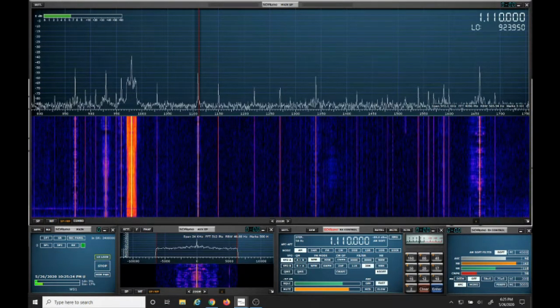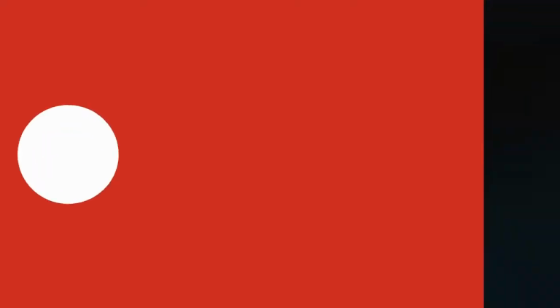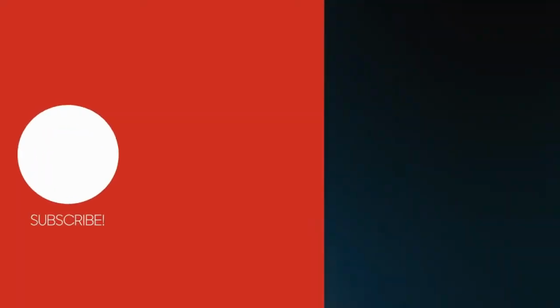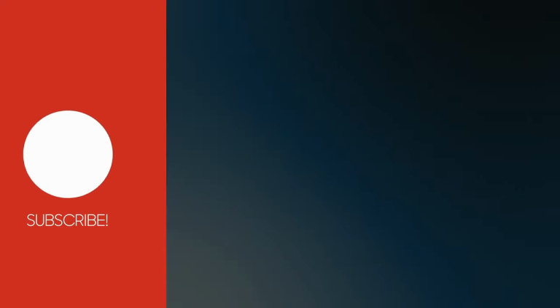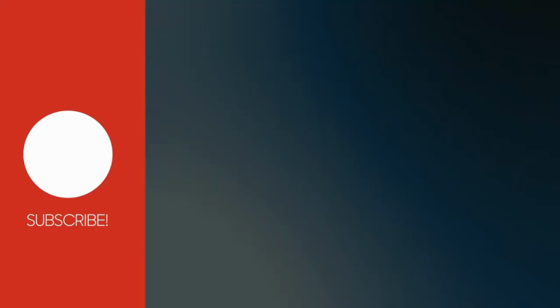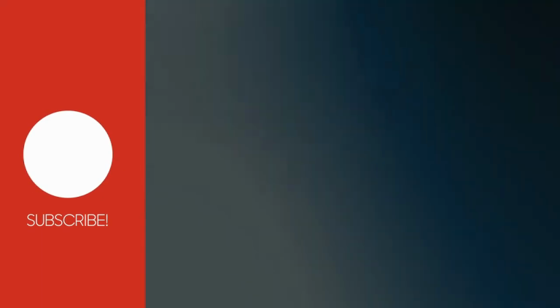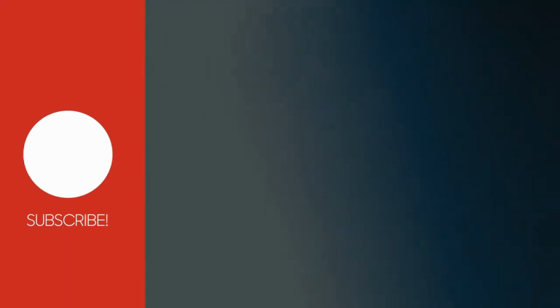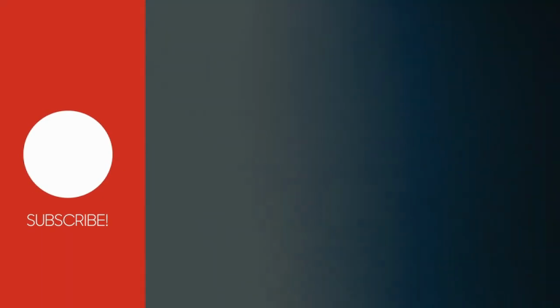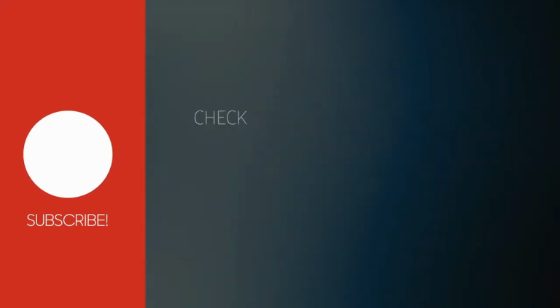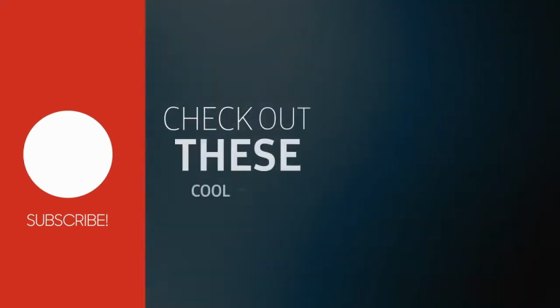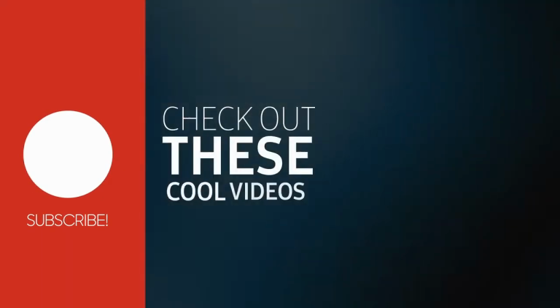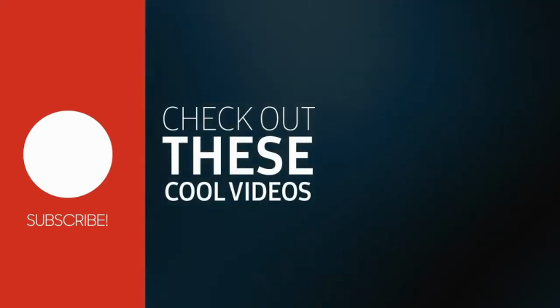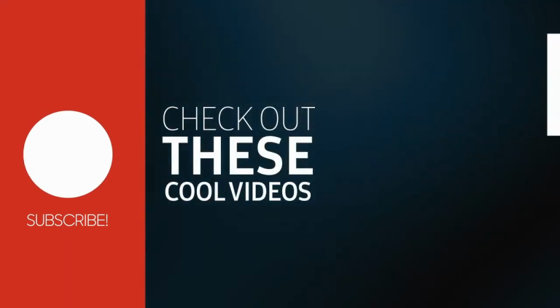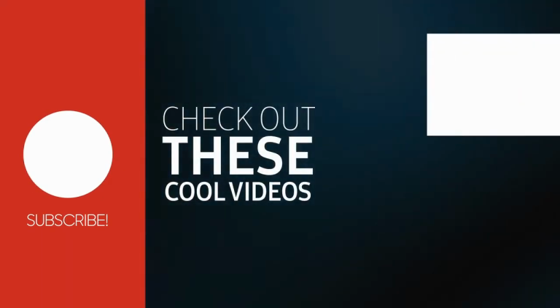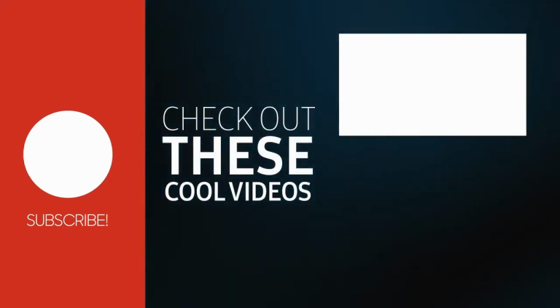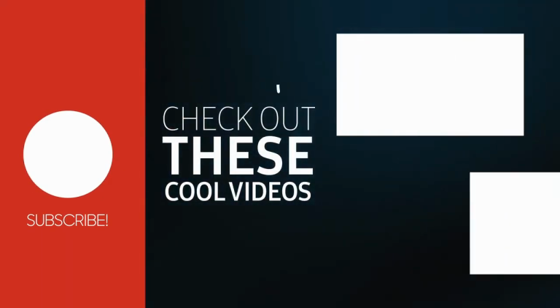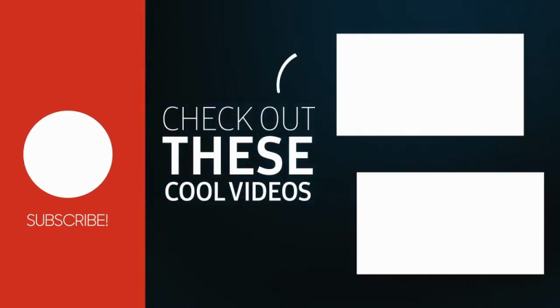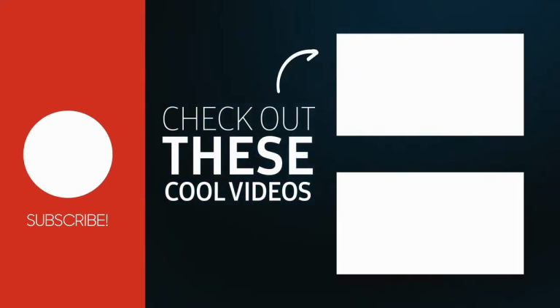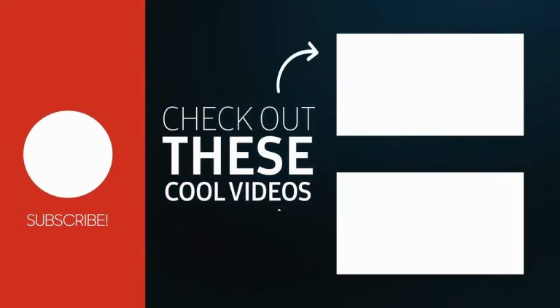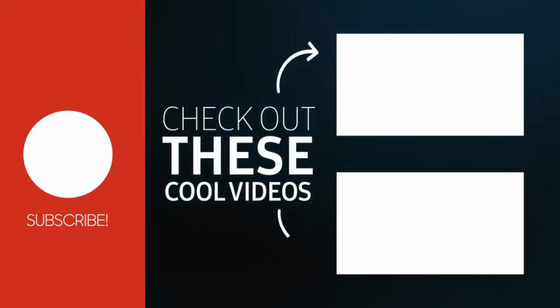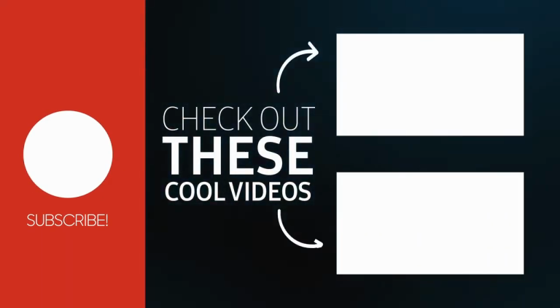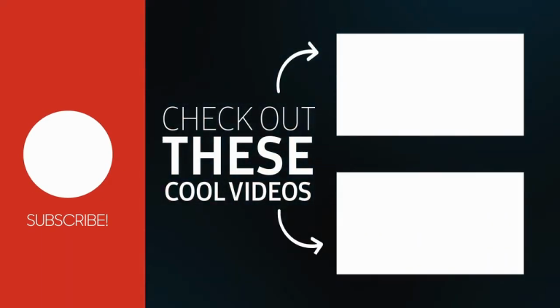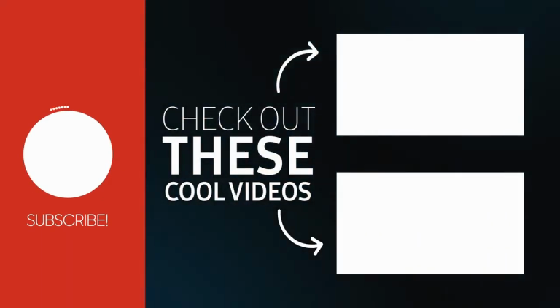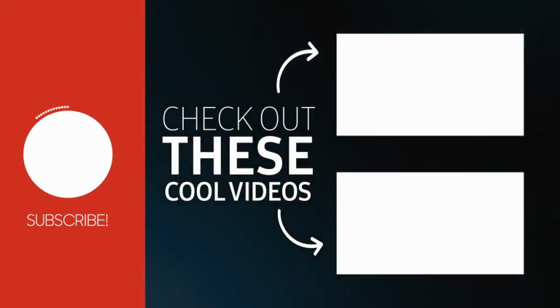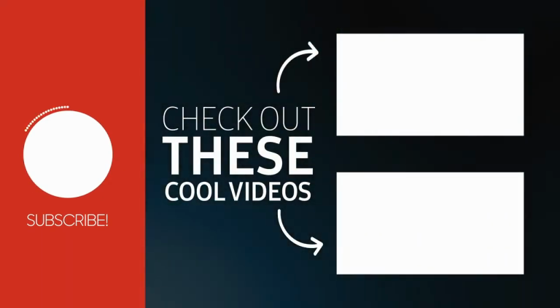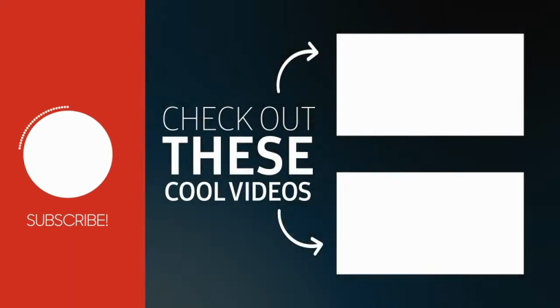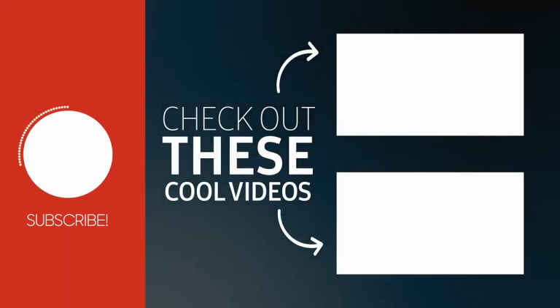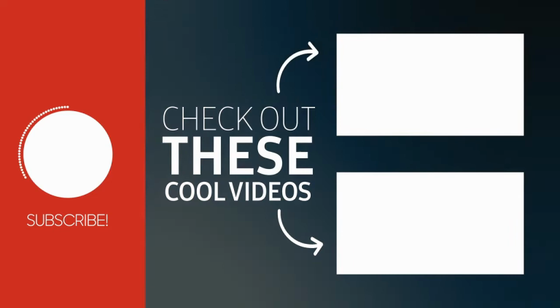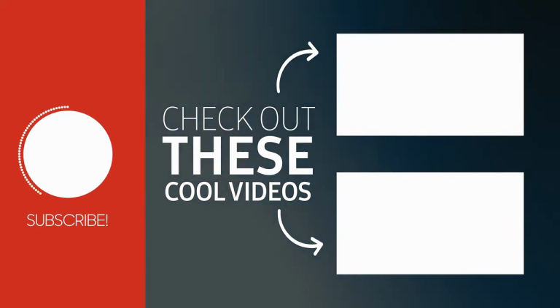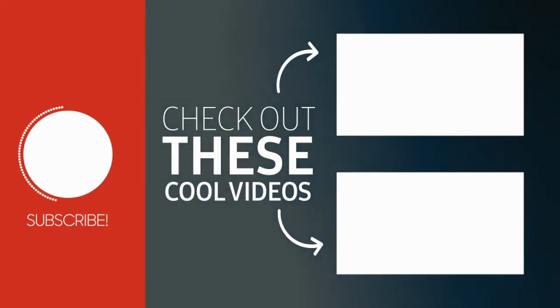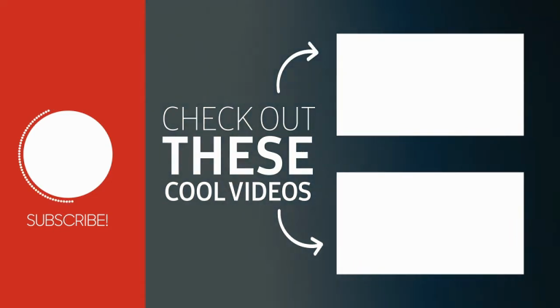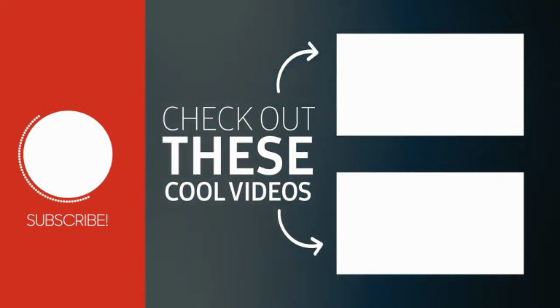Do you agree or disagree? Let me know in the comments below and give the video a like. Thanks for watching and don't forget to subscribe.